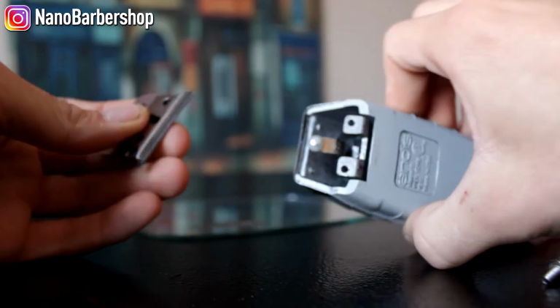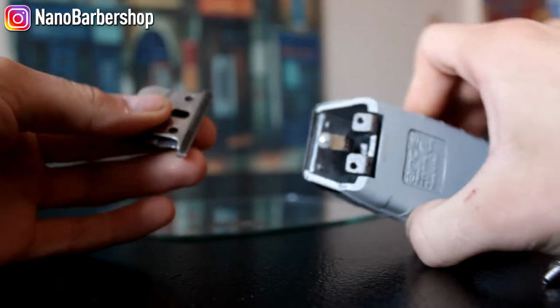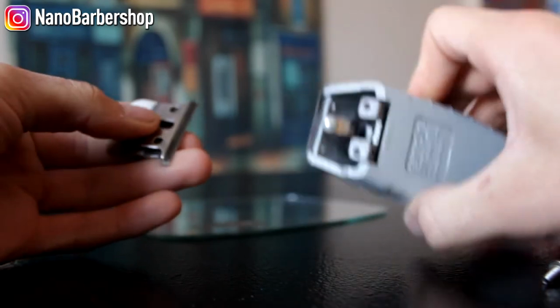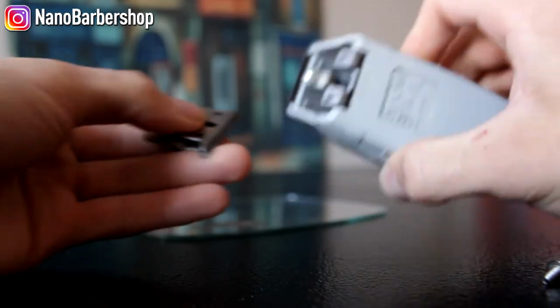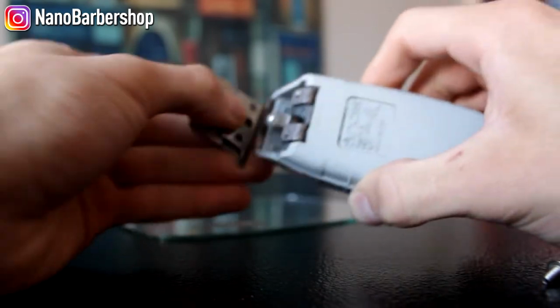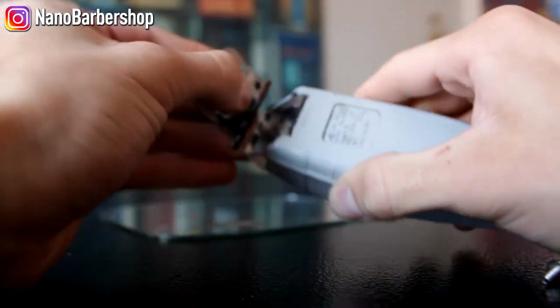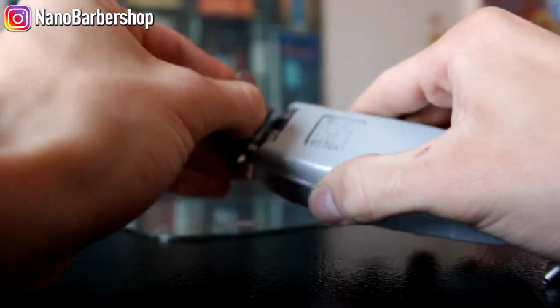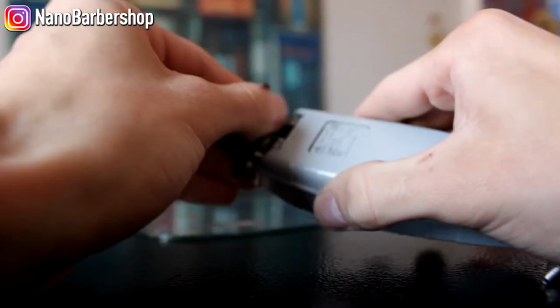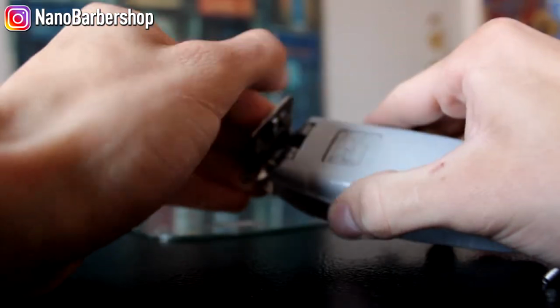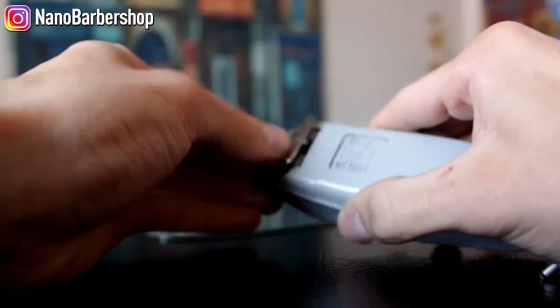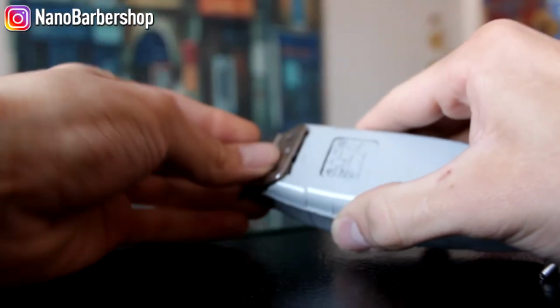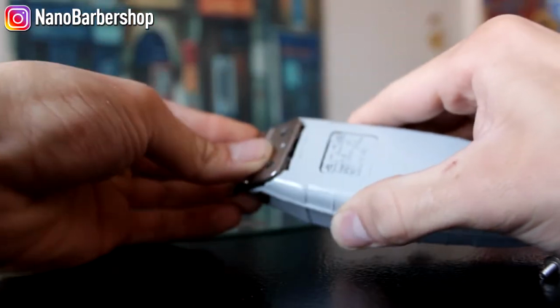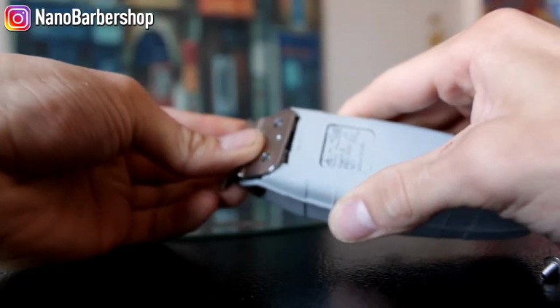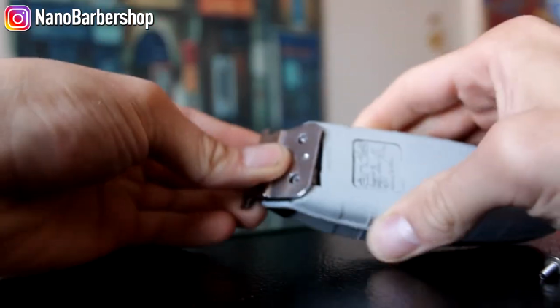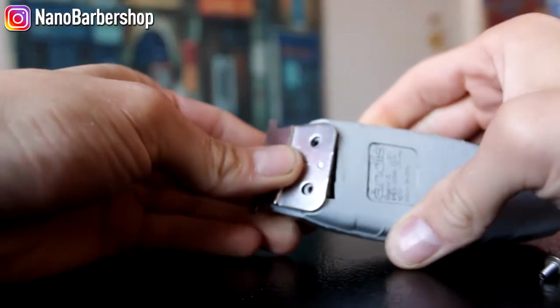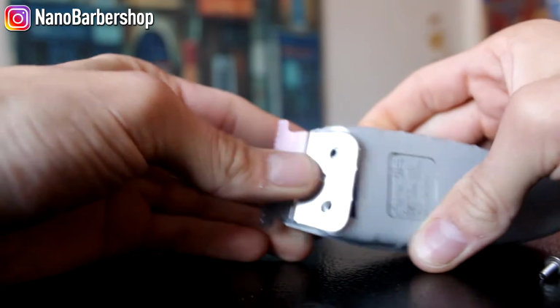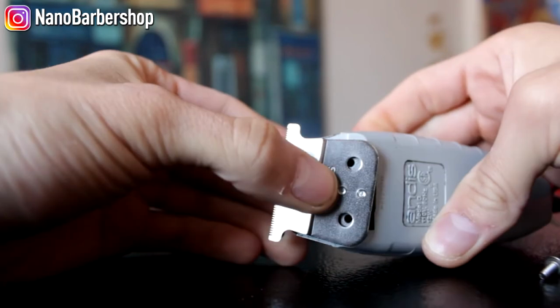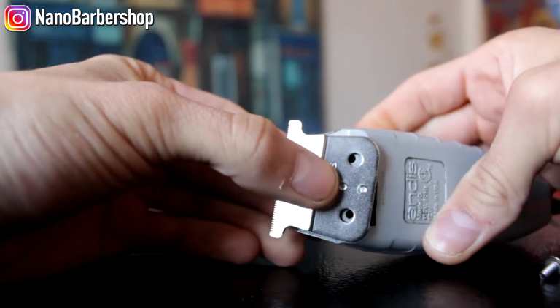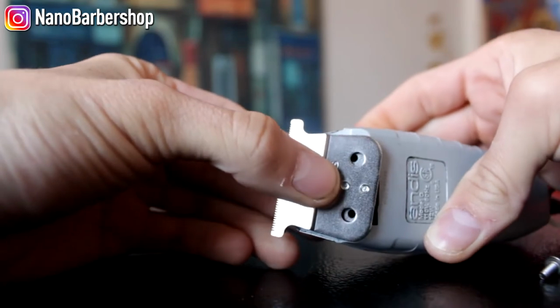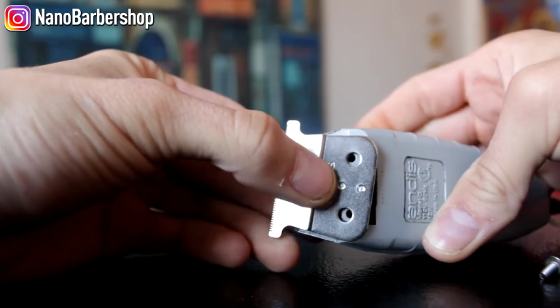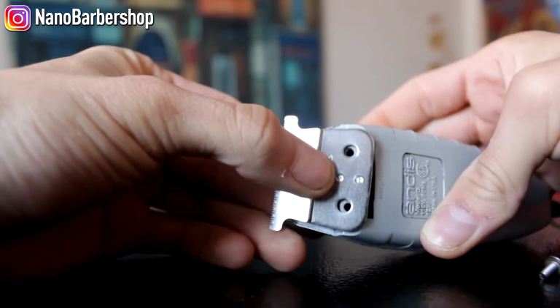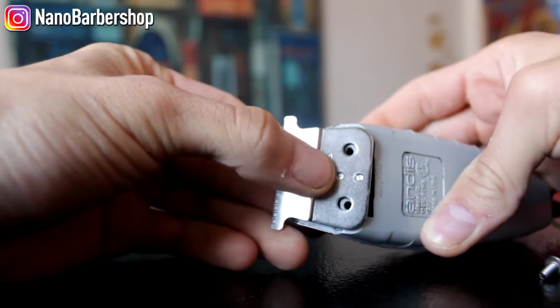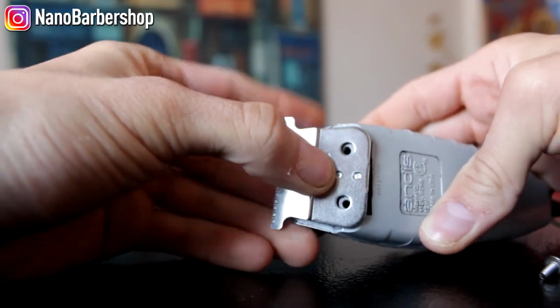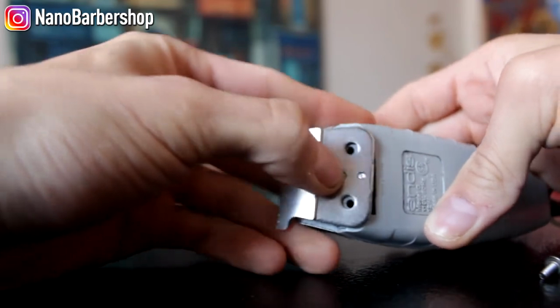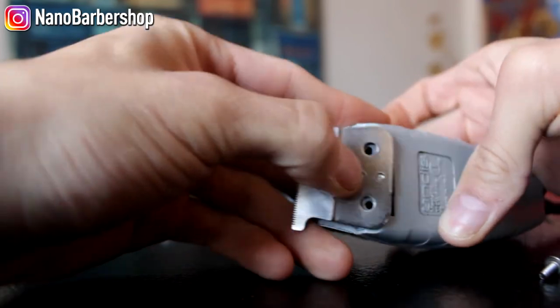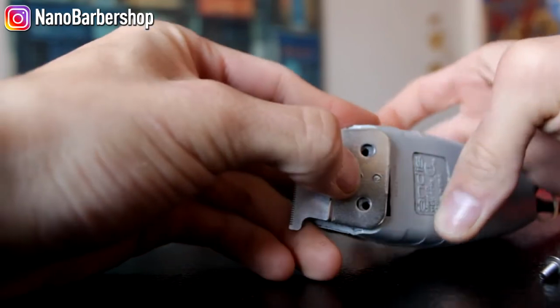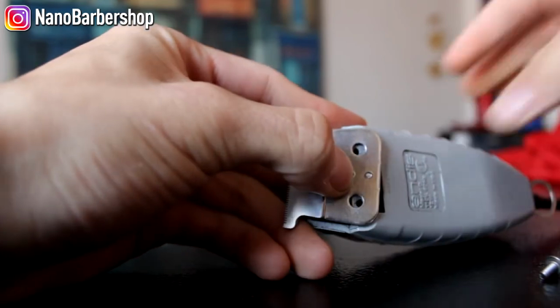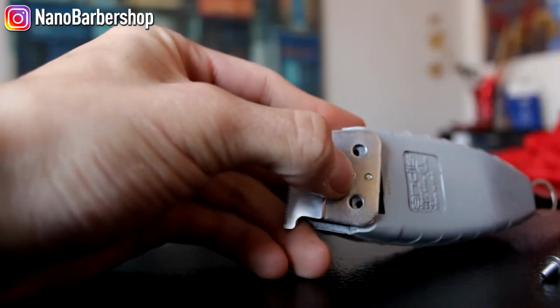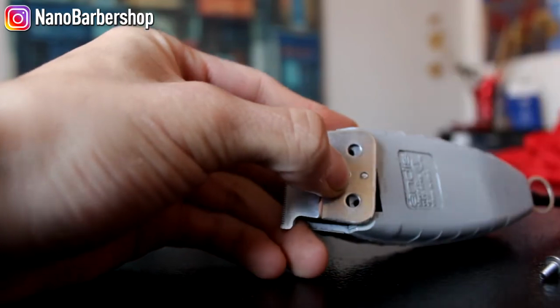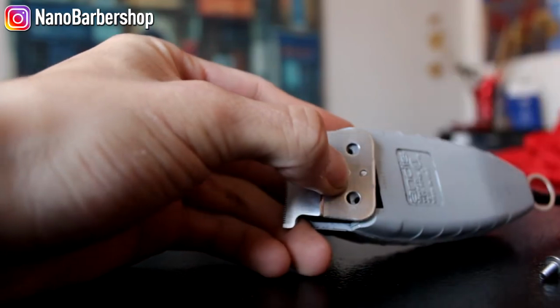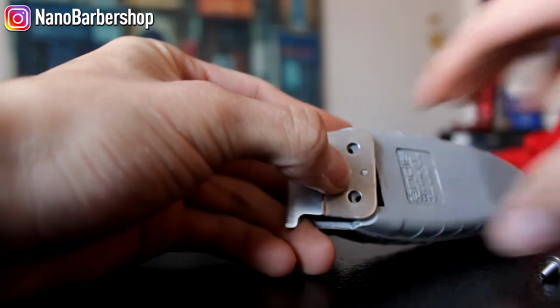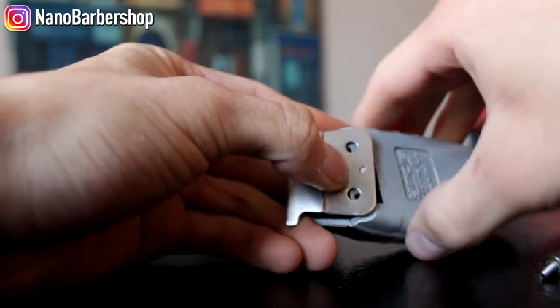After that you should clean the inside. Mine is pretty clean so I'm not going to do that. I'm just going to simply put the blade back on and get to screwing.